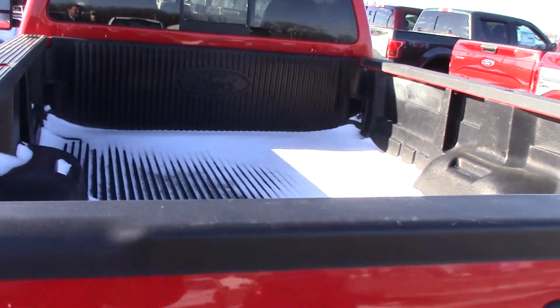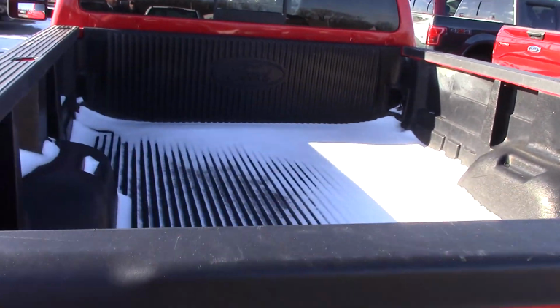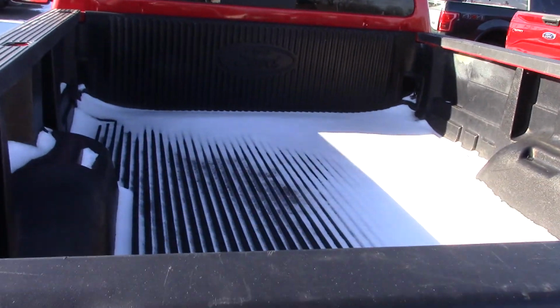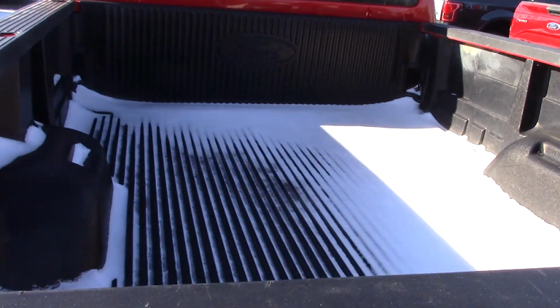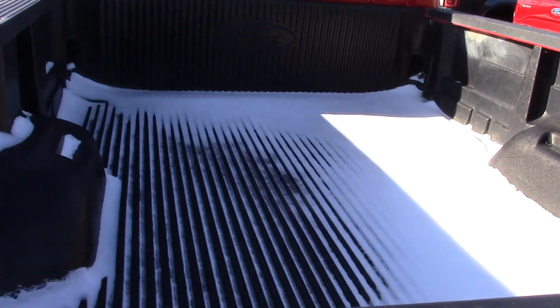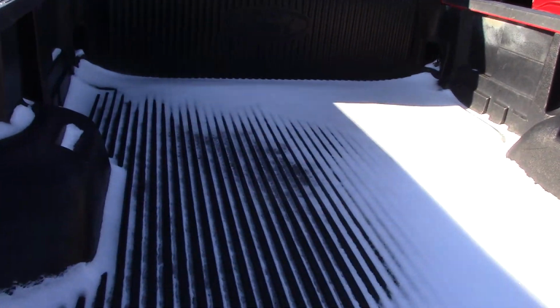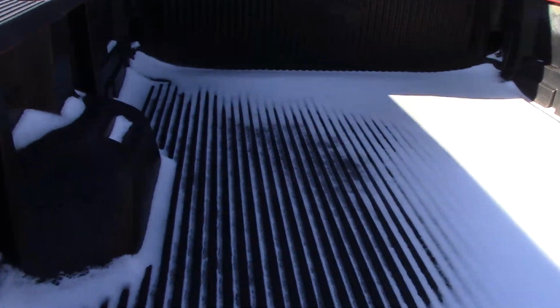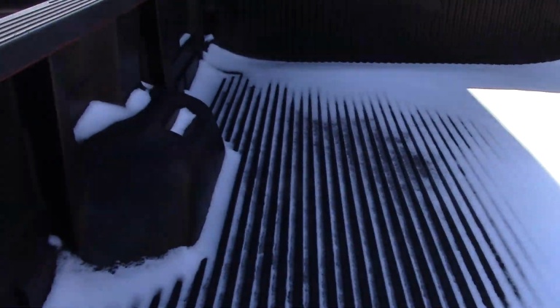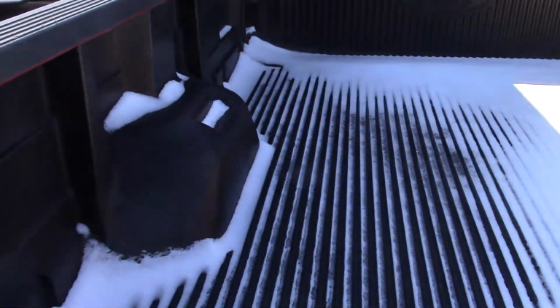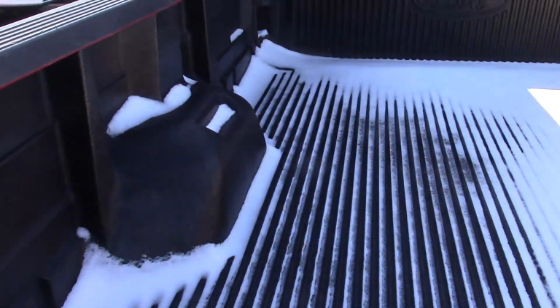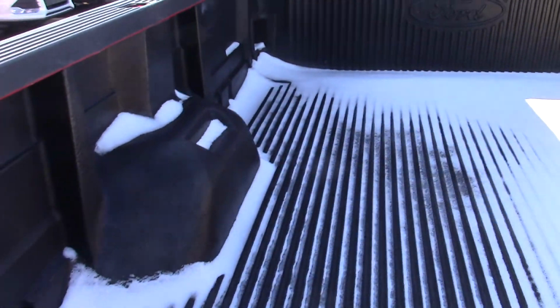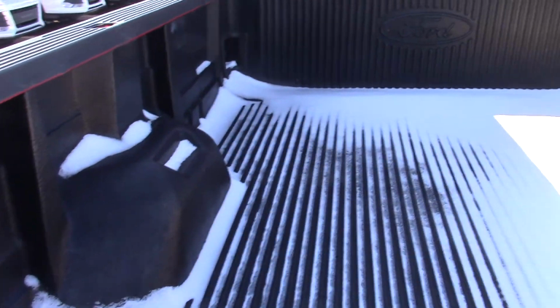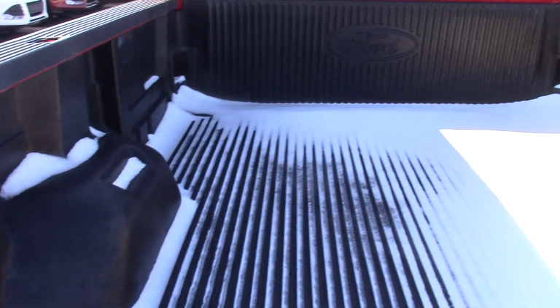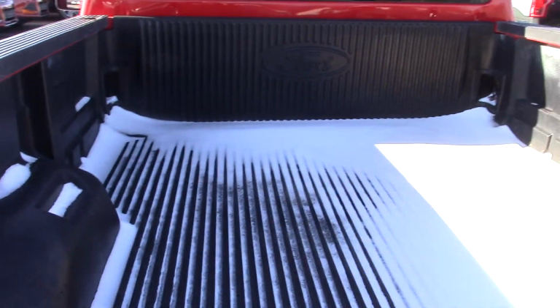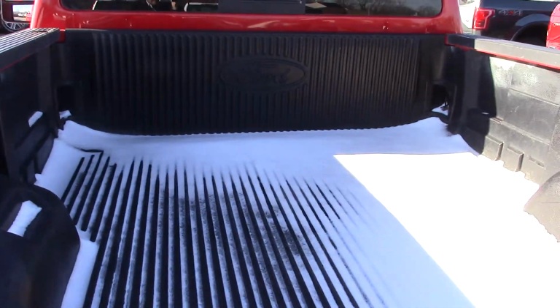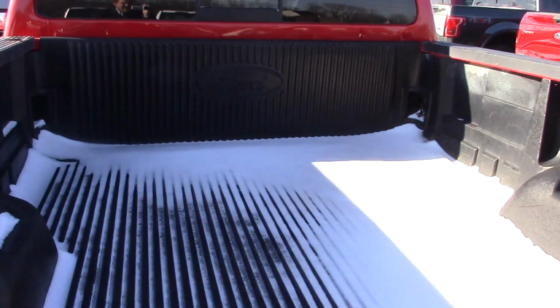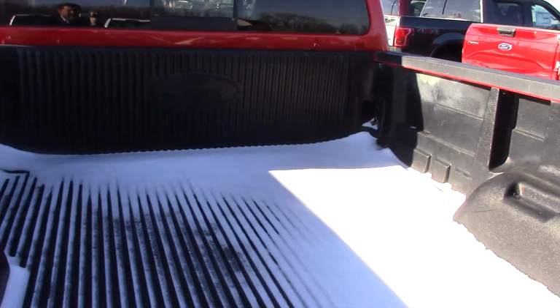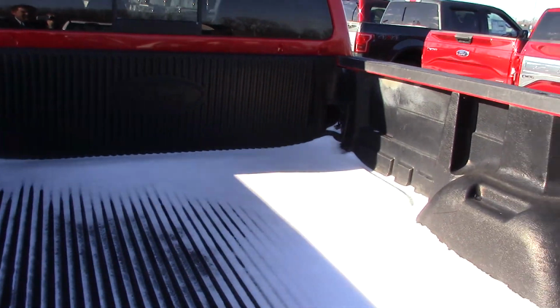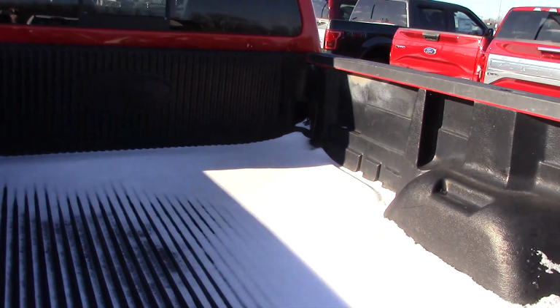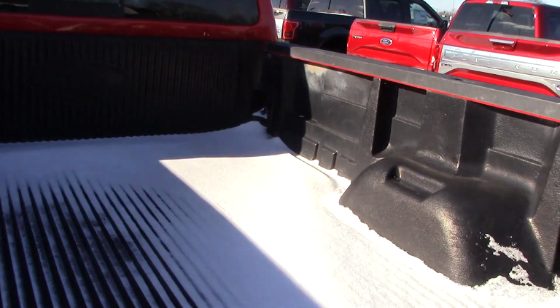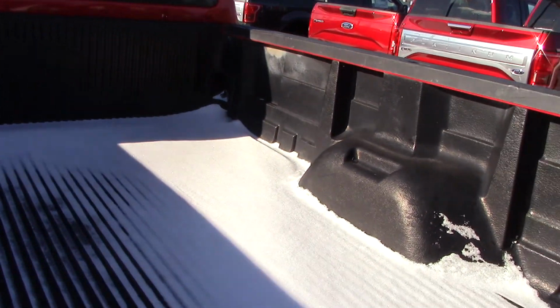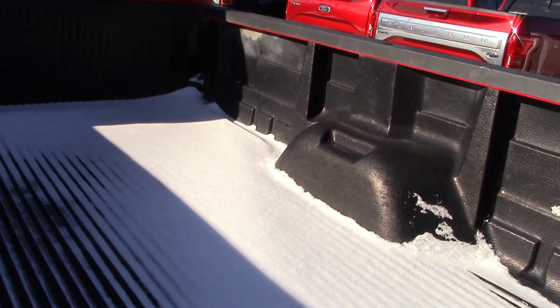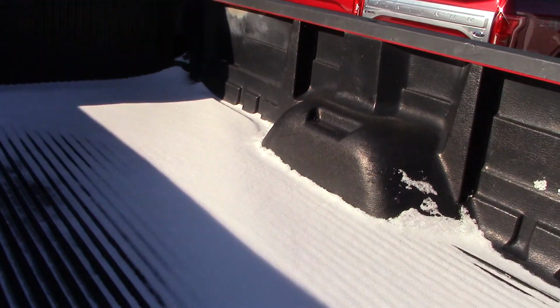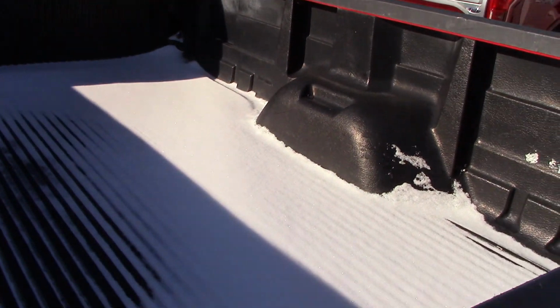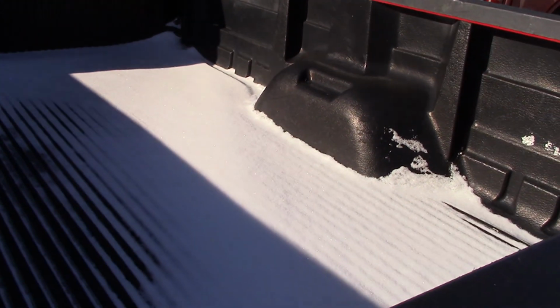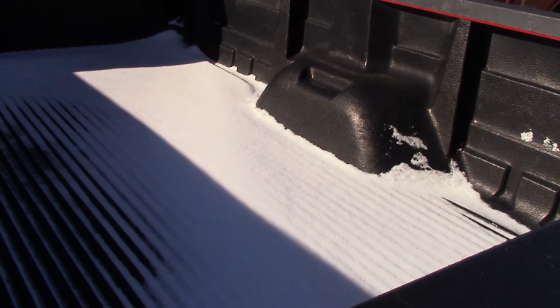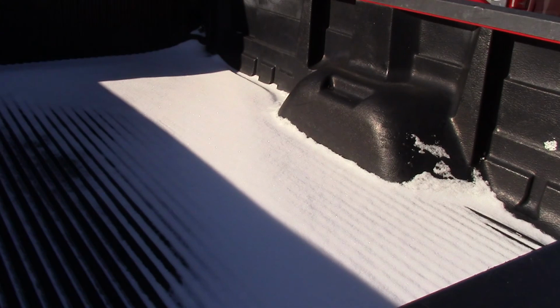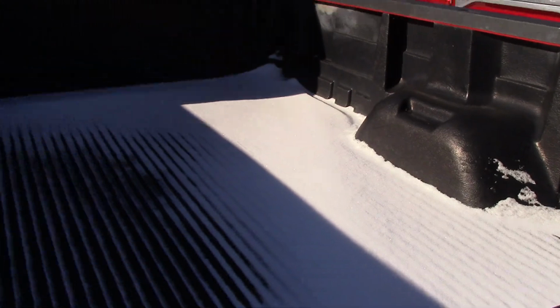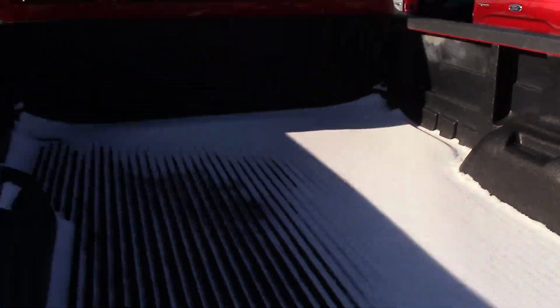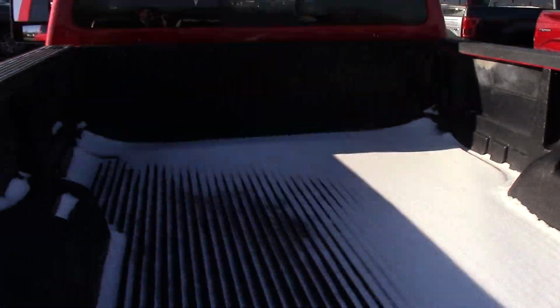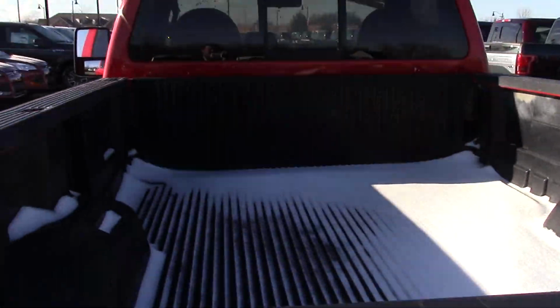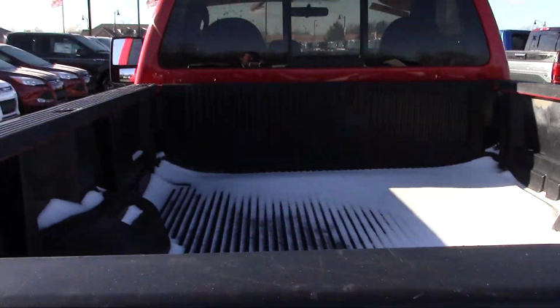The bed also has a drop-in bed liner that honestly doesn't look like it's really been used at all.